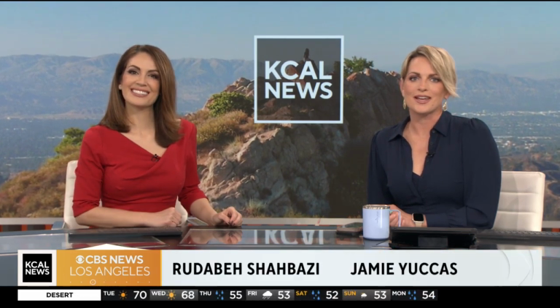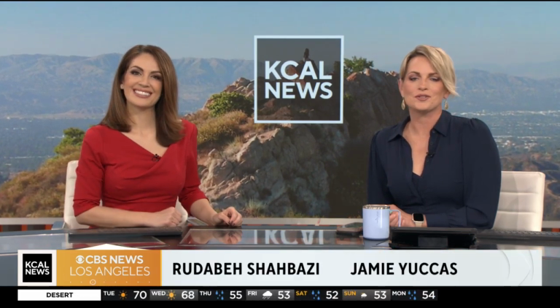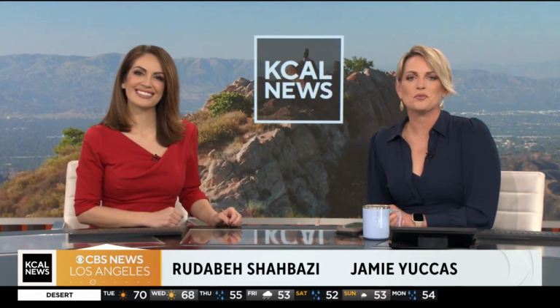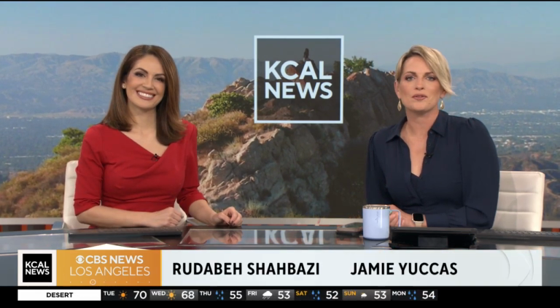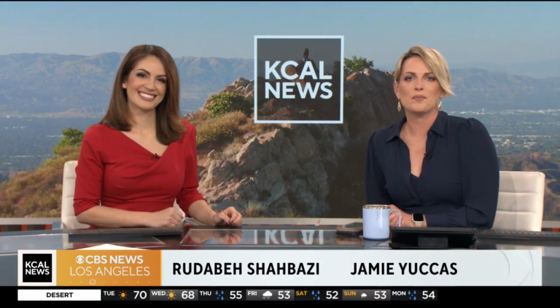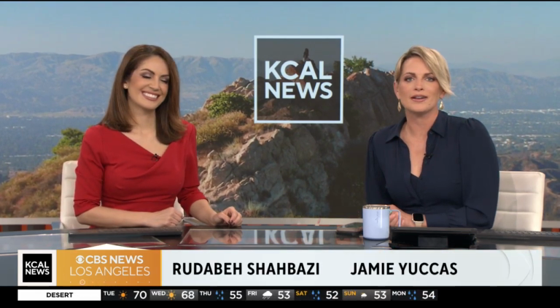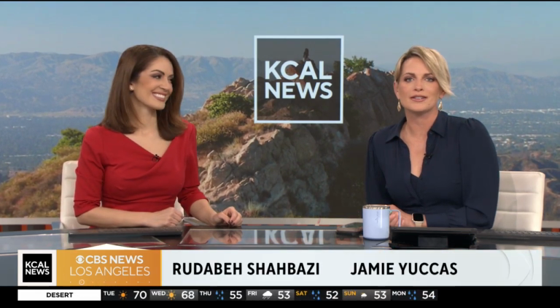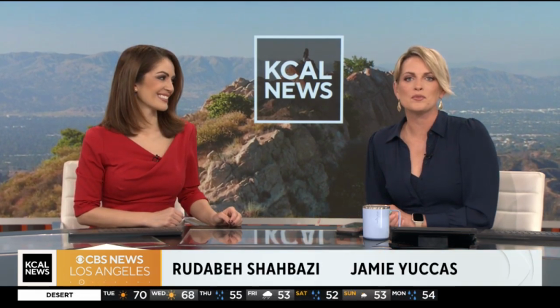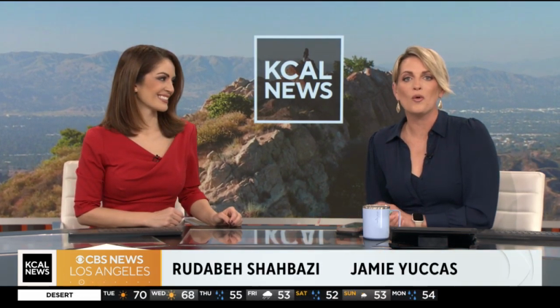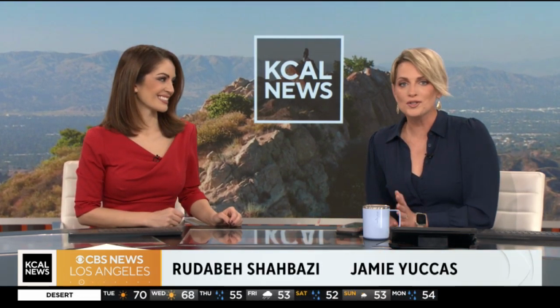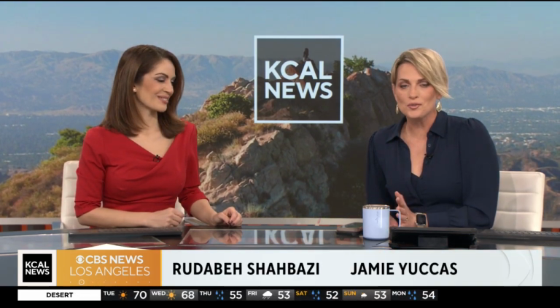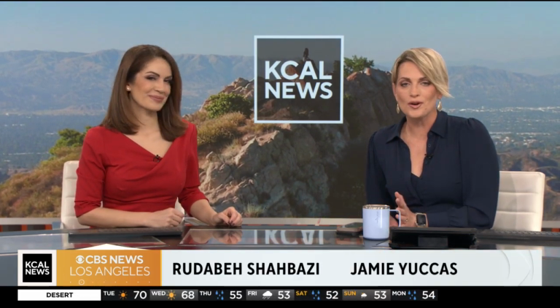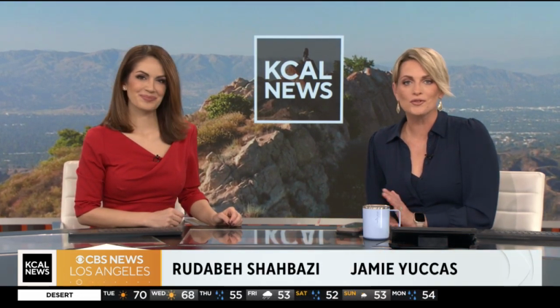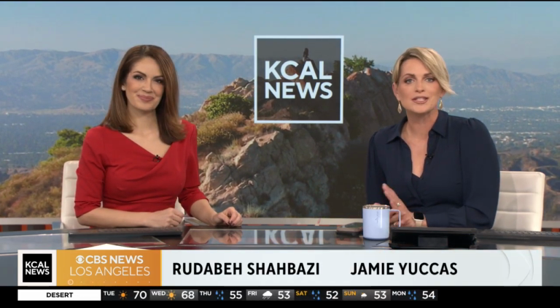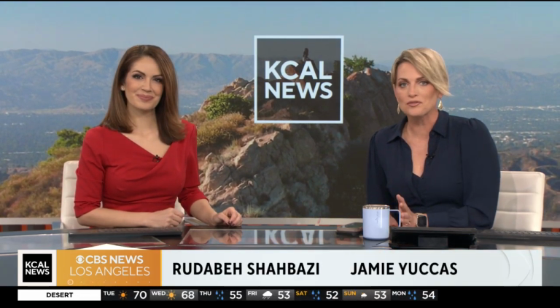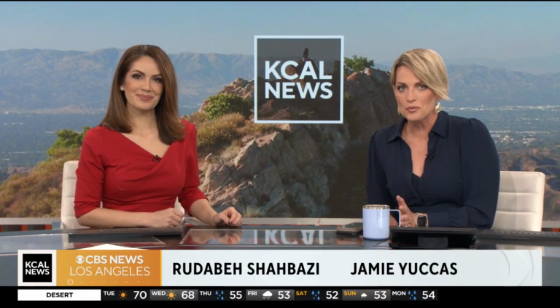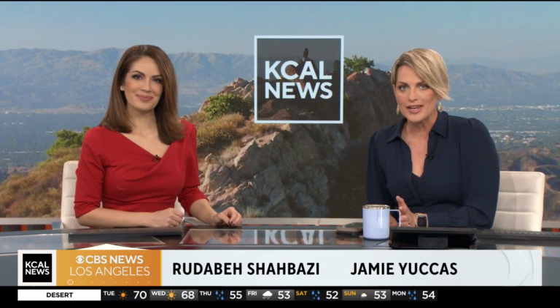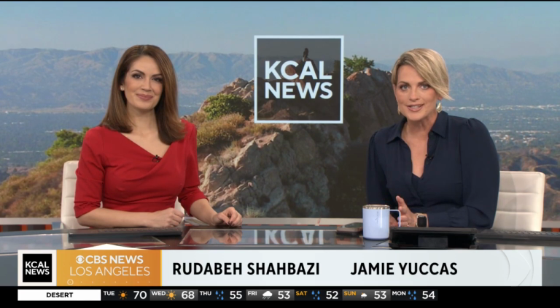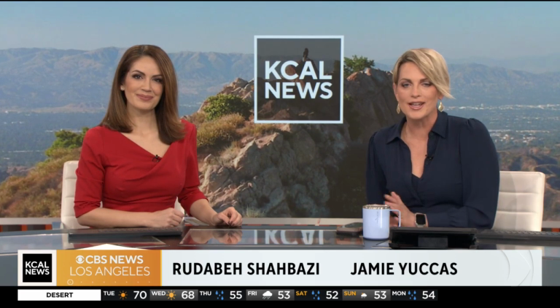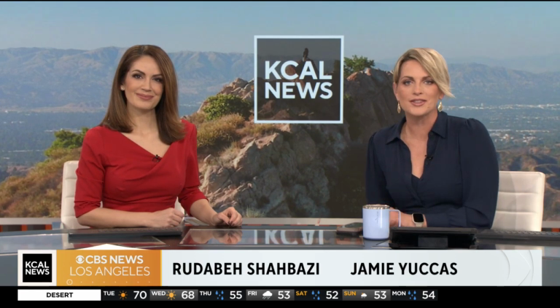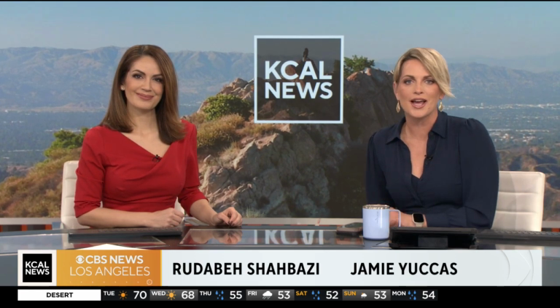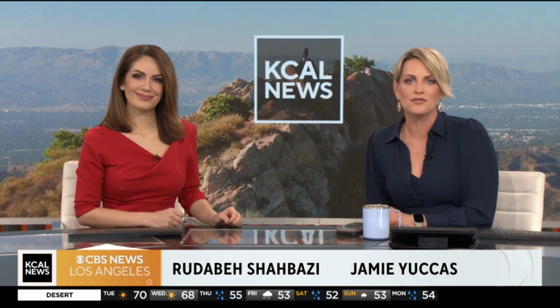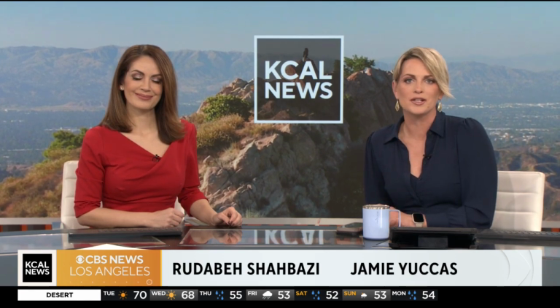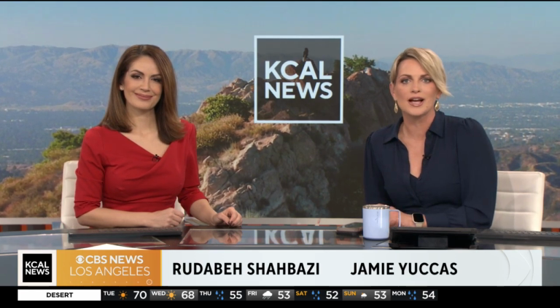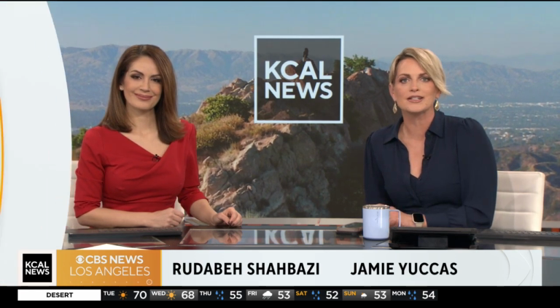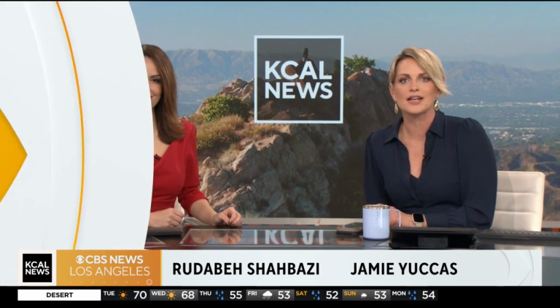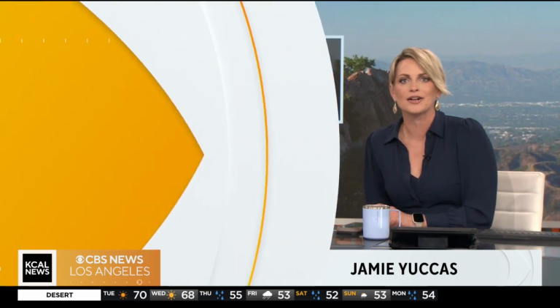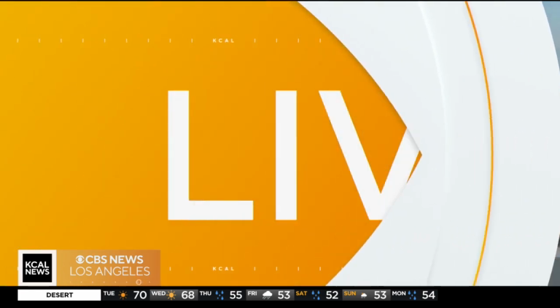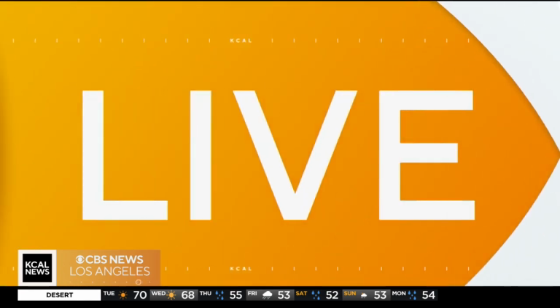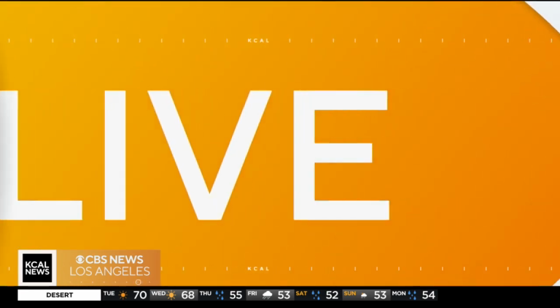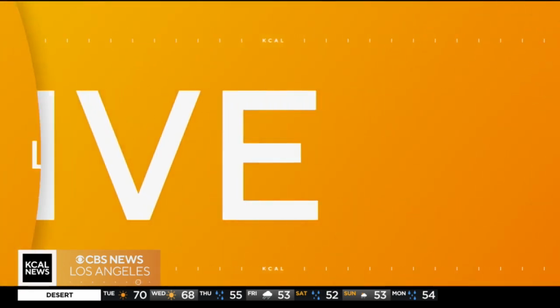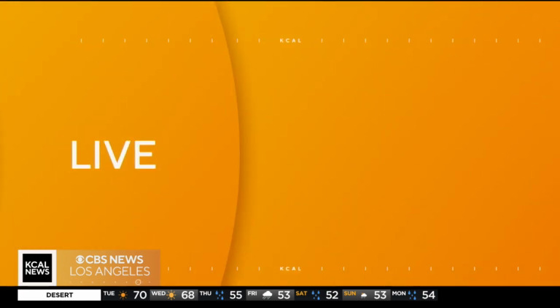KKL News reporter Rick Martinez has been watching the work for several weeks. He's live at the California Science Center in Exposition Park.